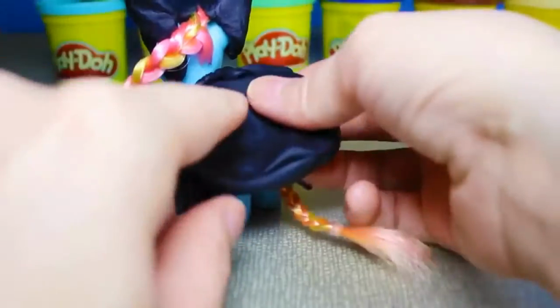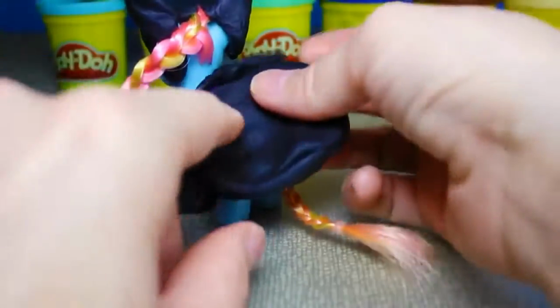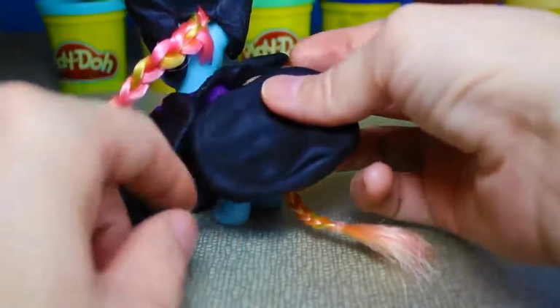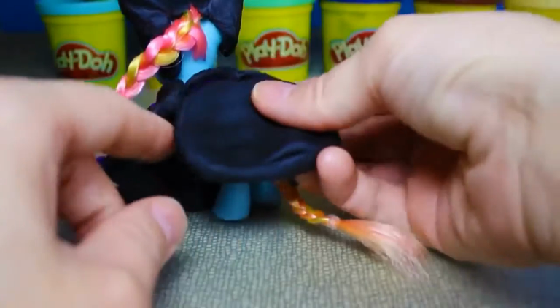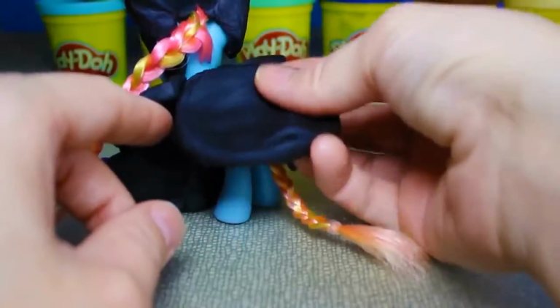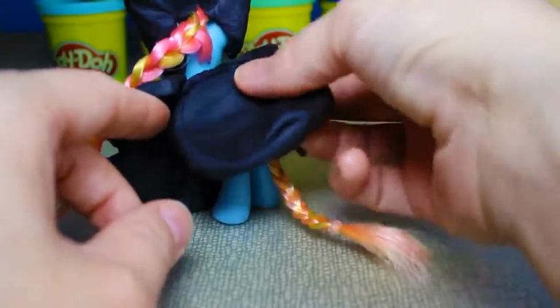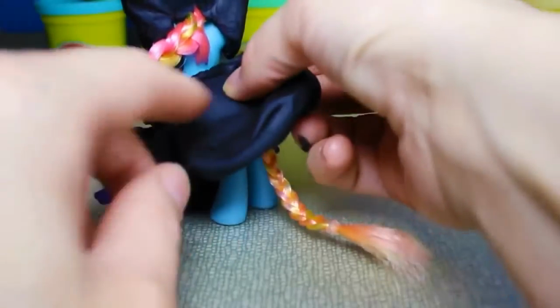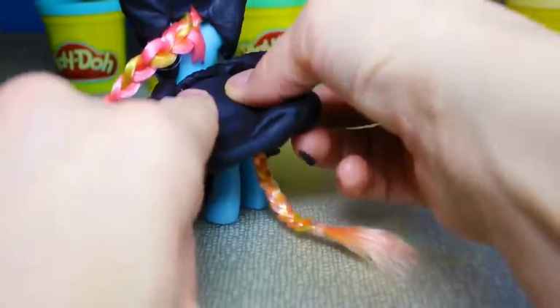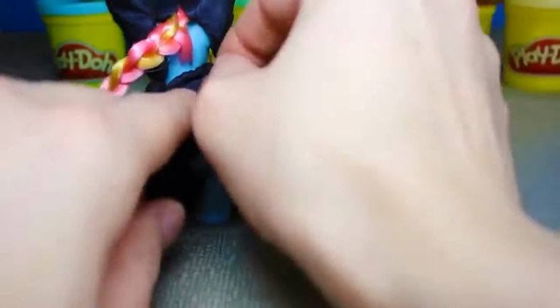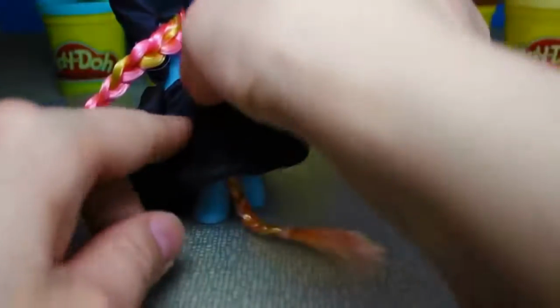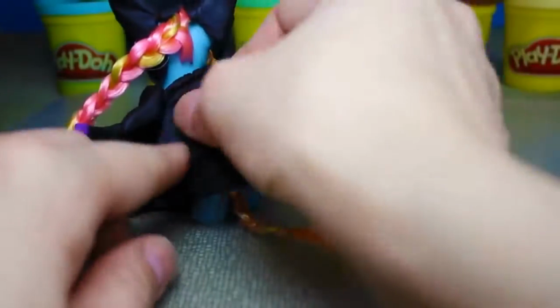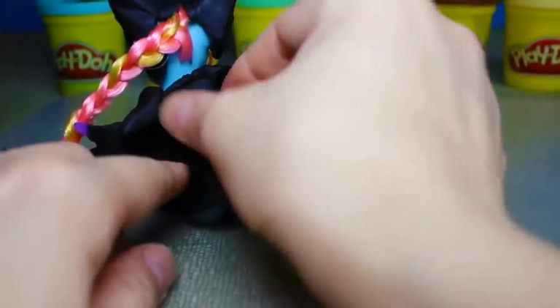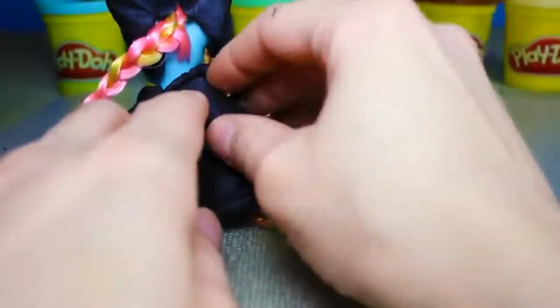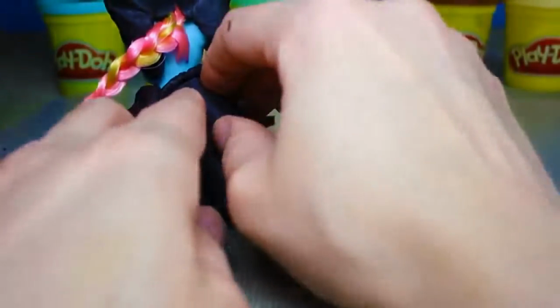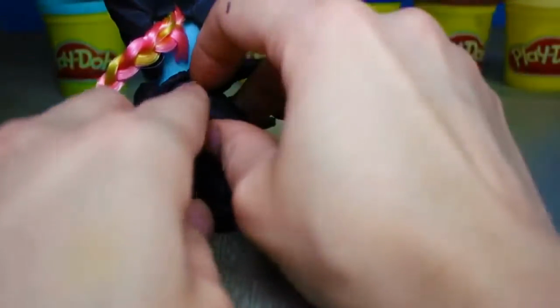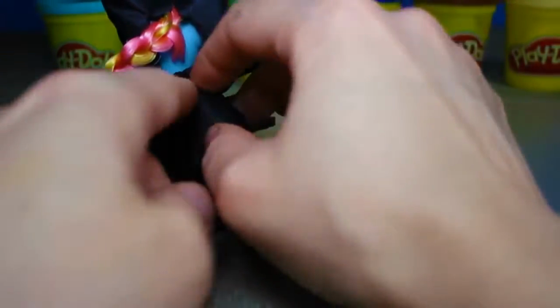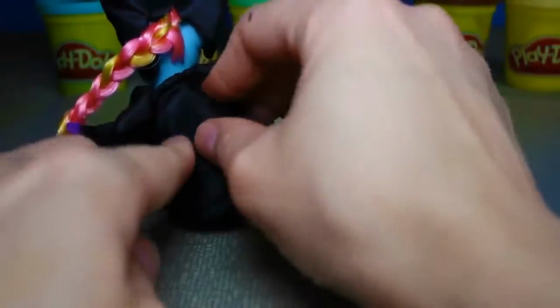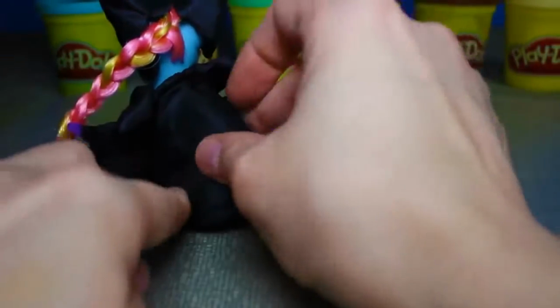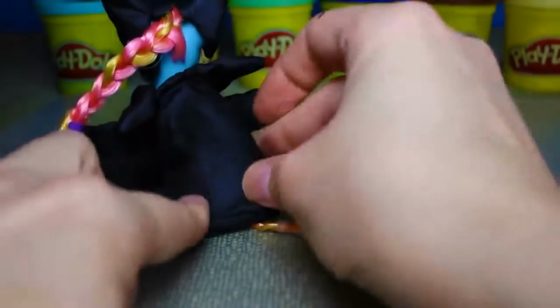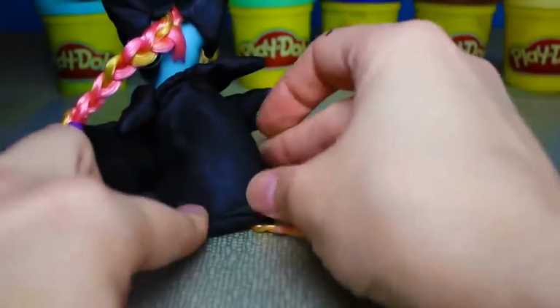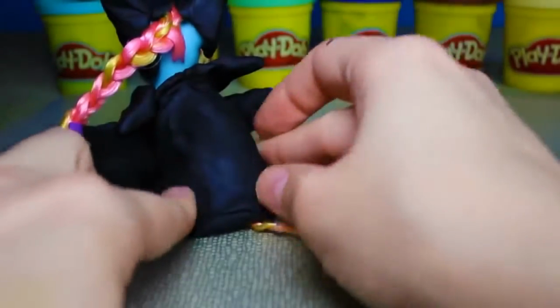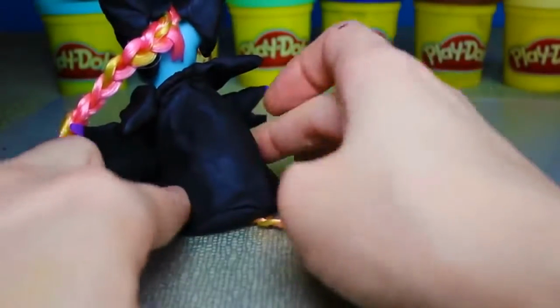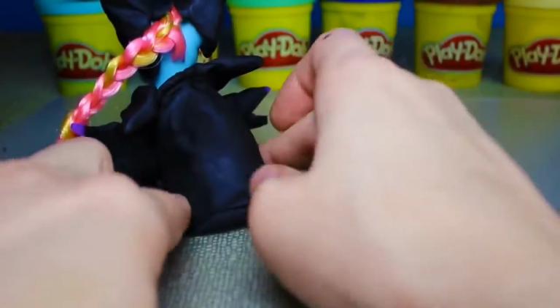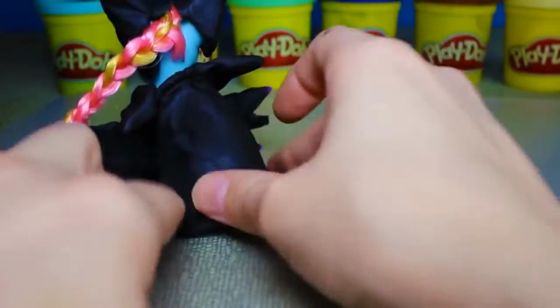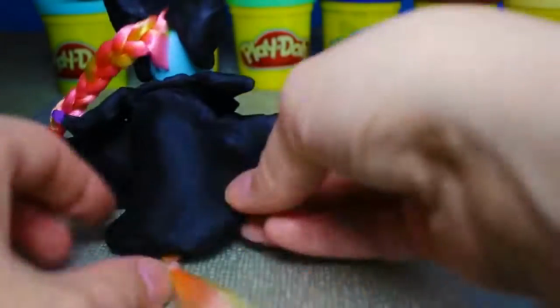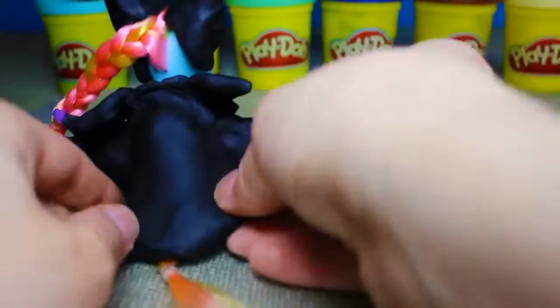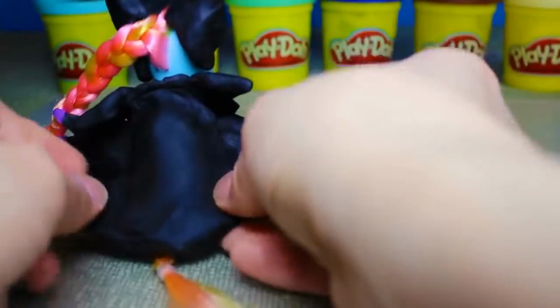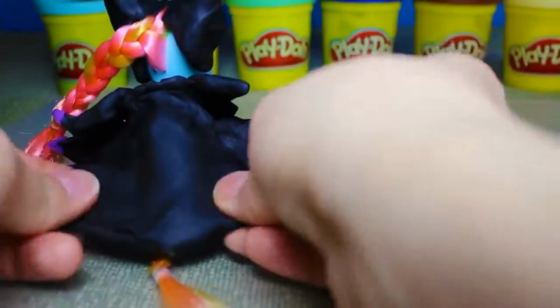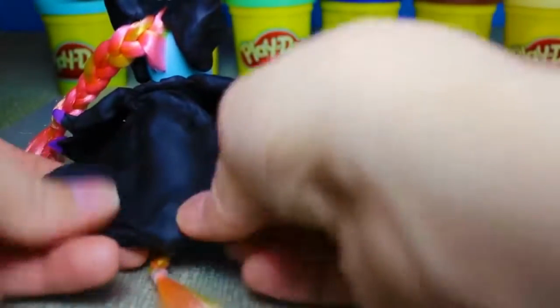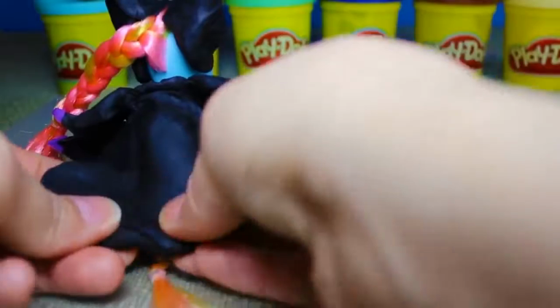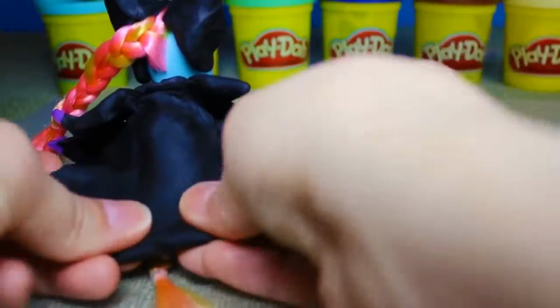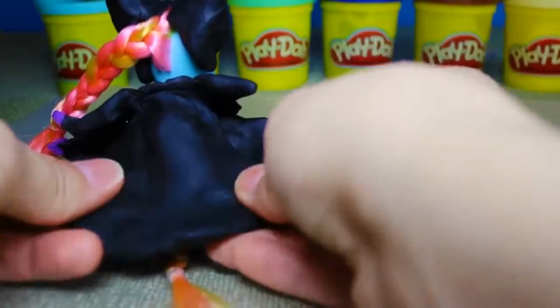Now we'll add a large piece of black play-doh to the back of the pony for the cape and cover the back of the pony's head as well.